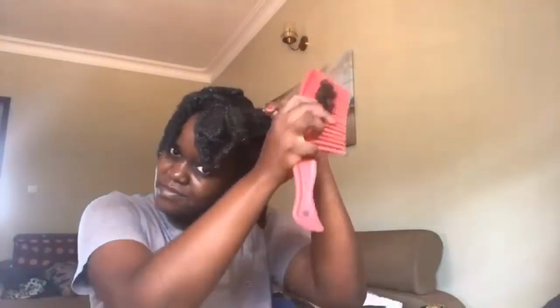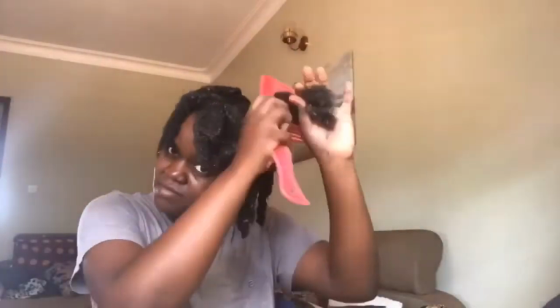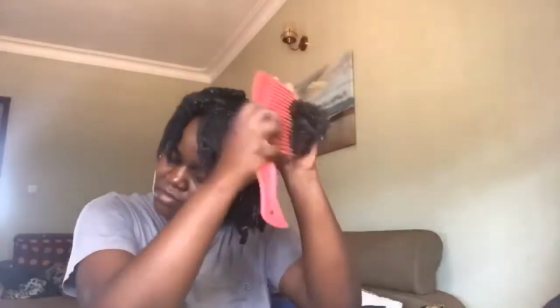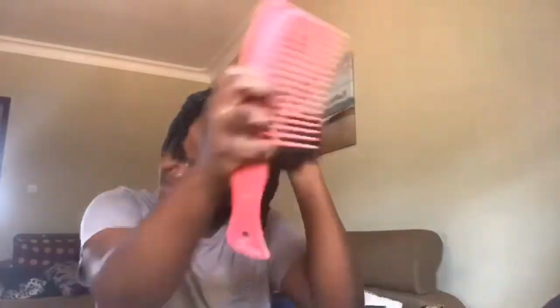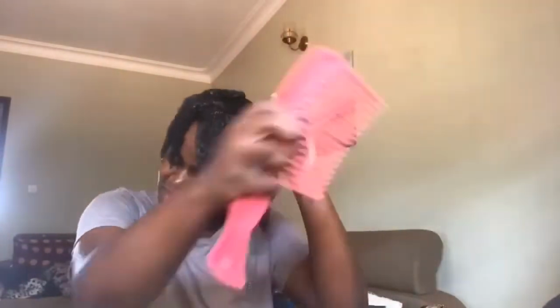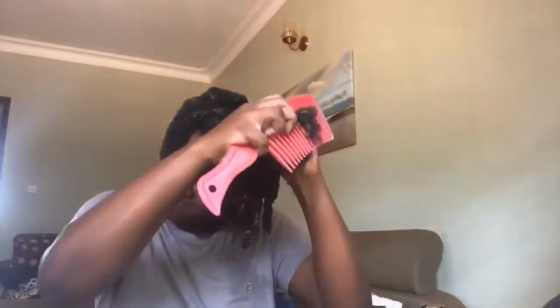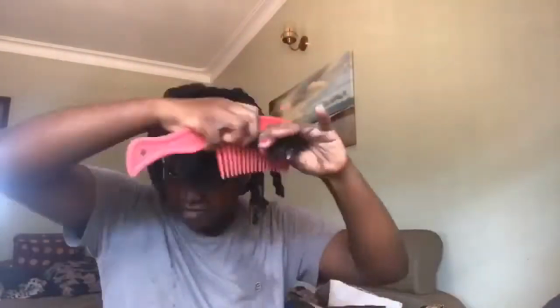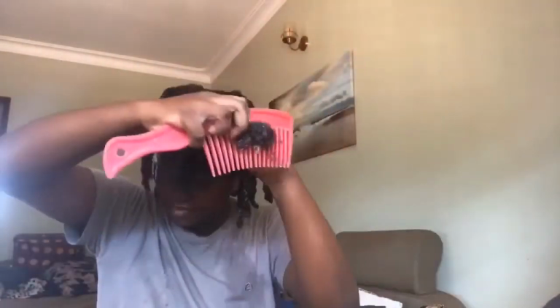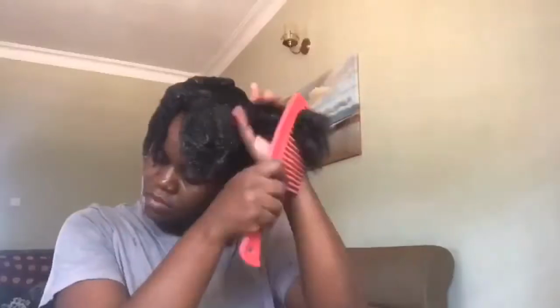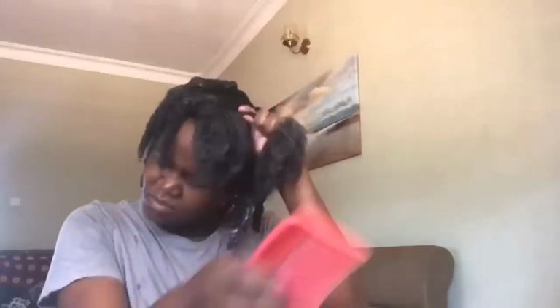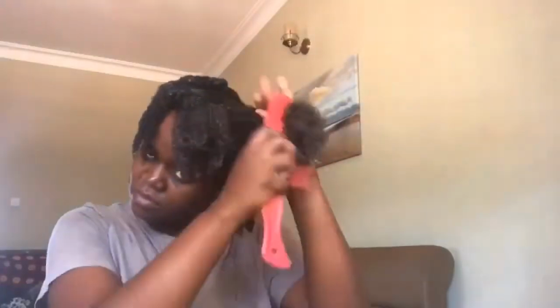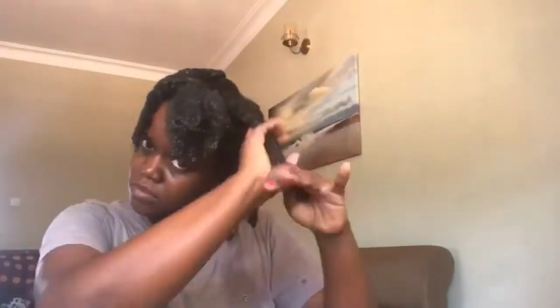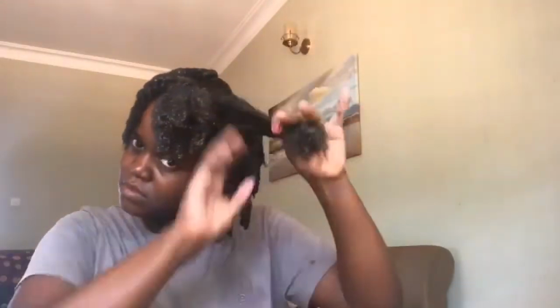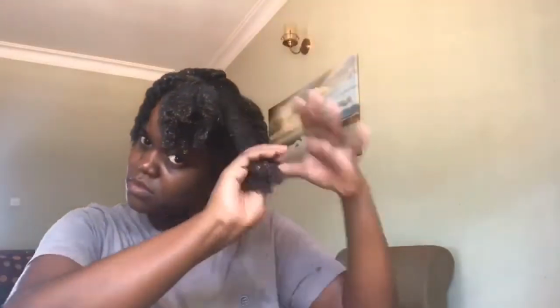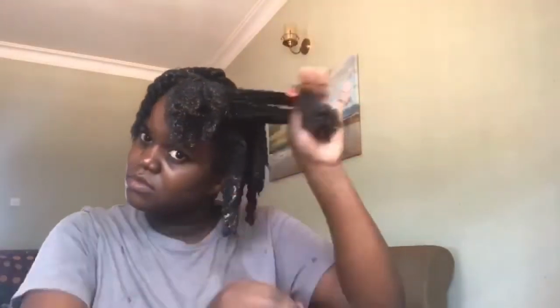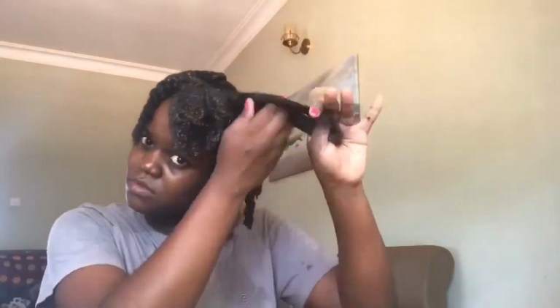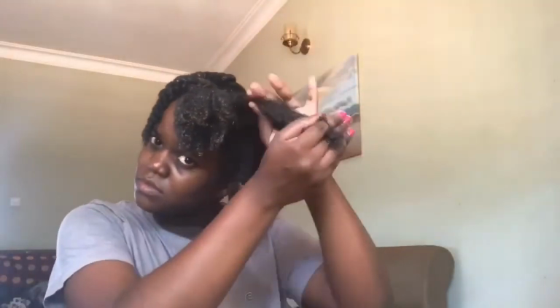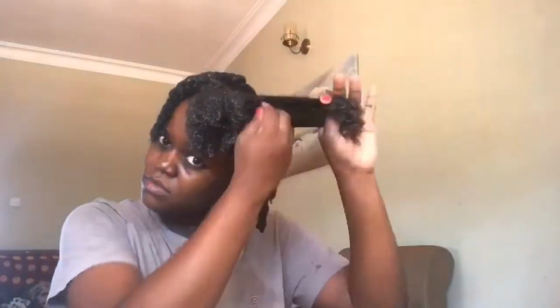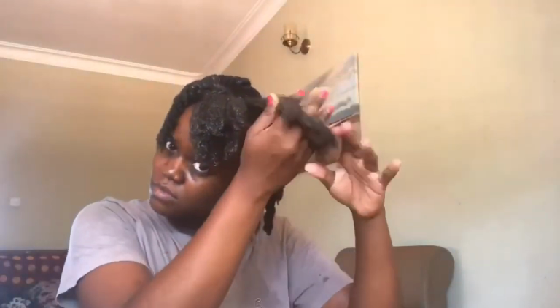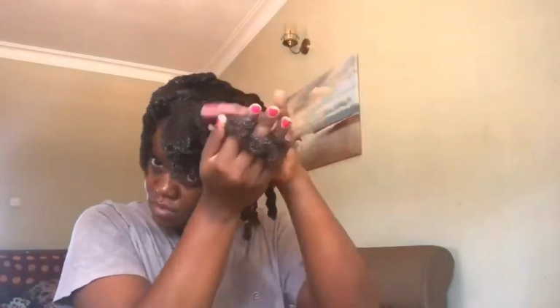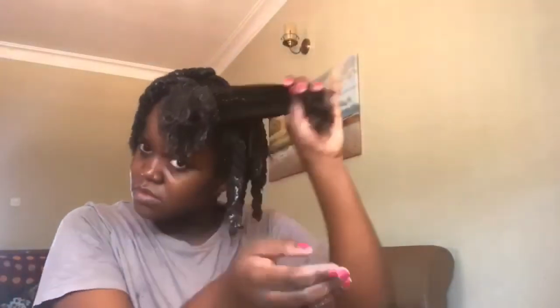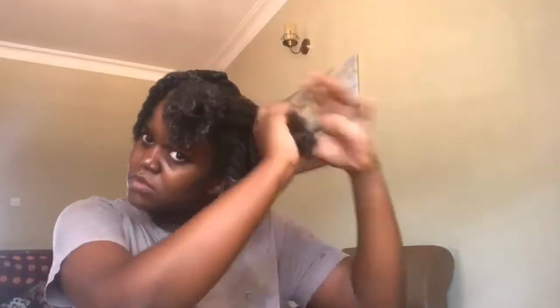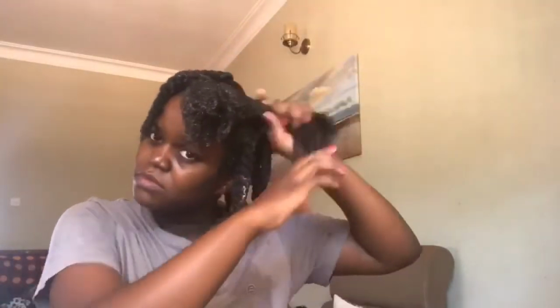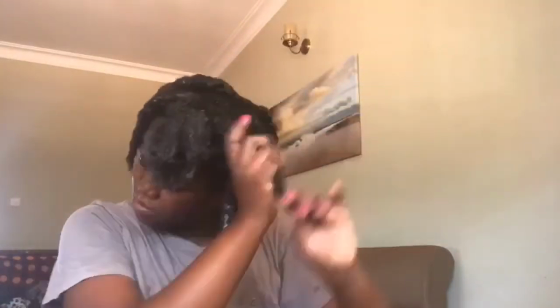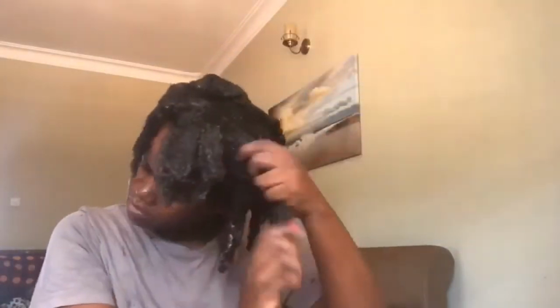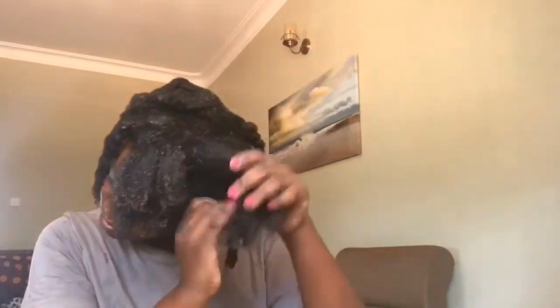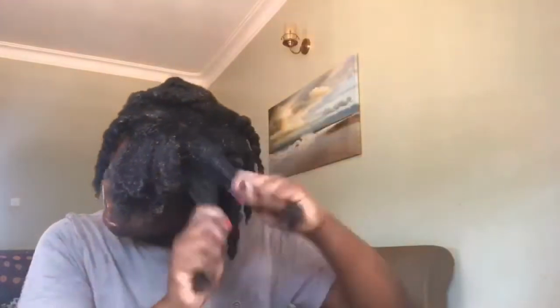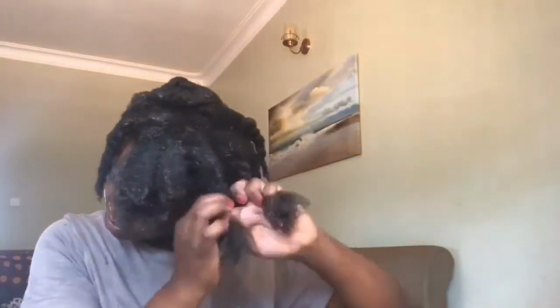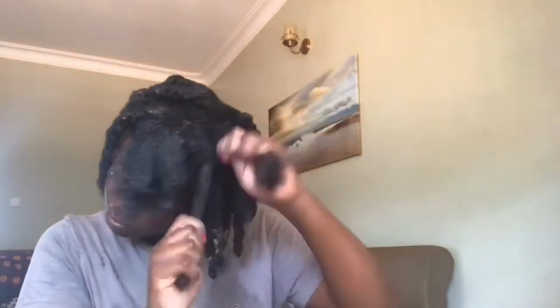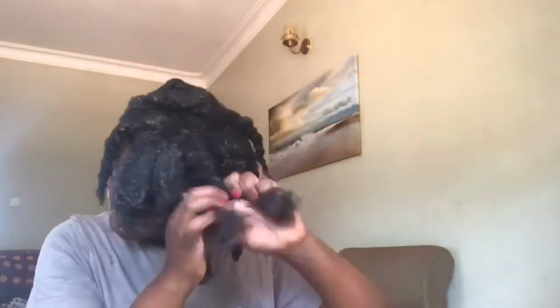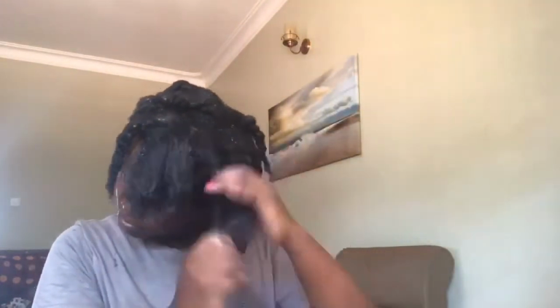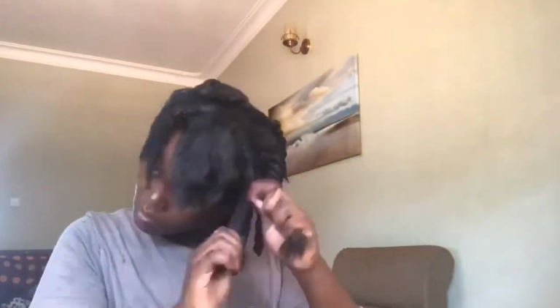I take a wide tooth comb and comb through from the tips to the roots until I can run my fingers through the section, and then twist that up.